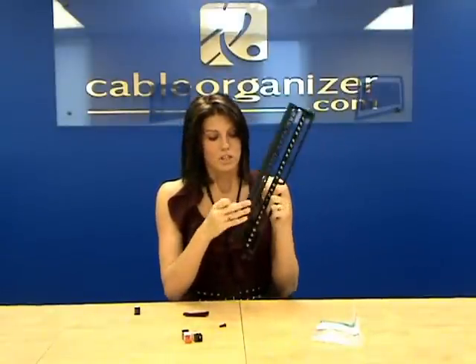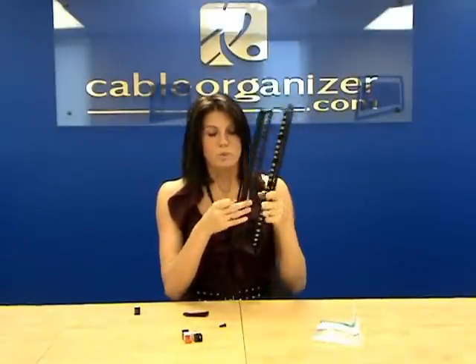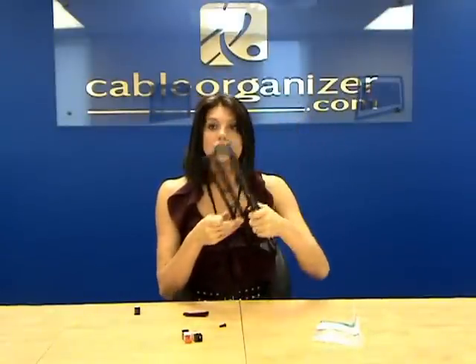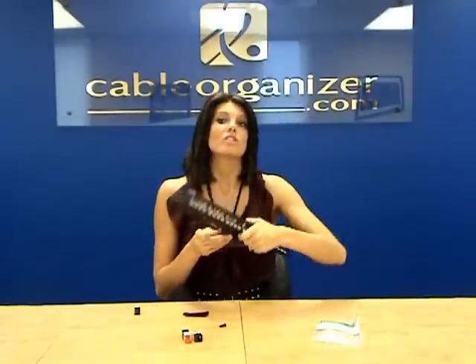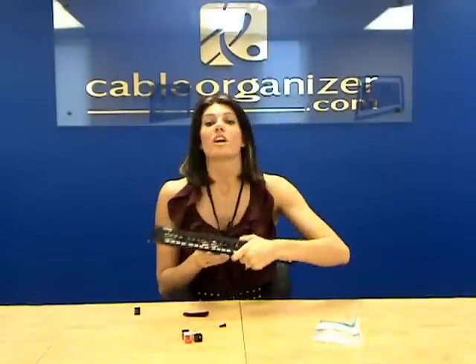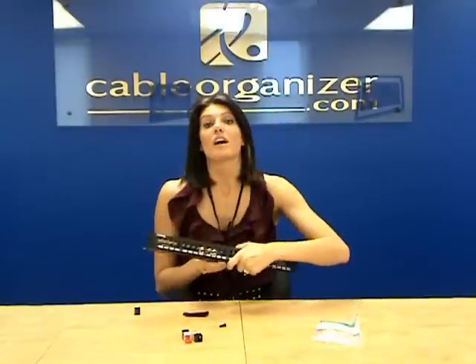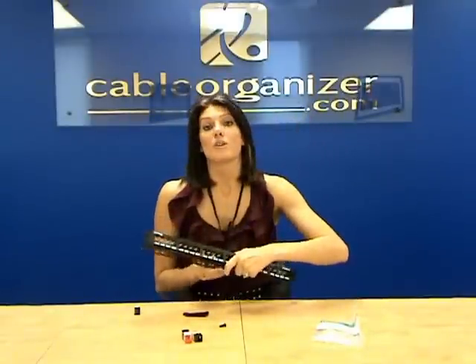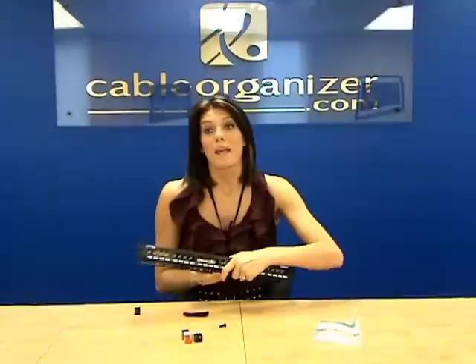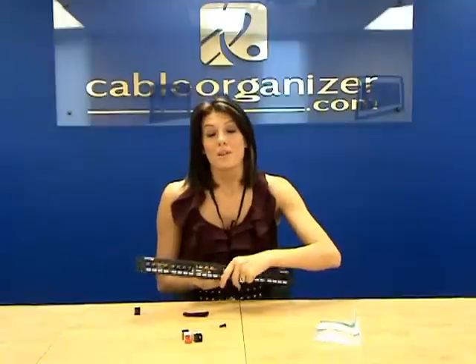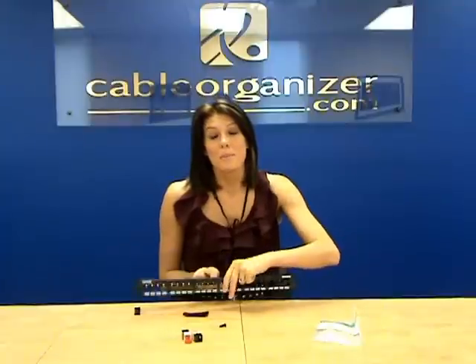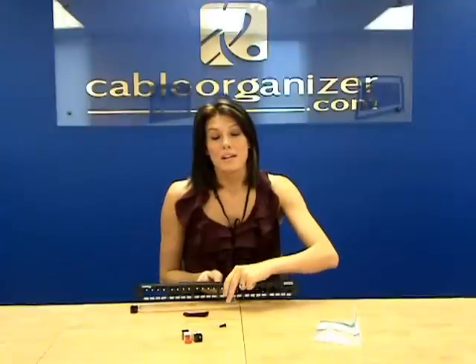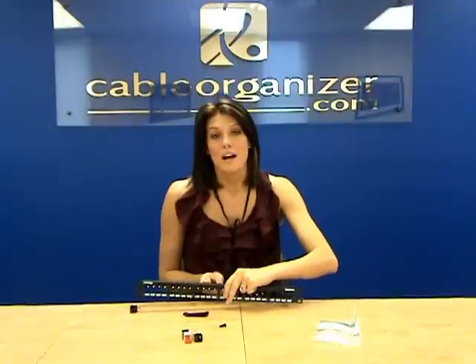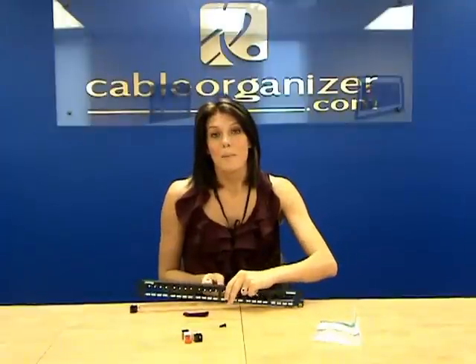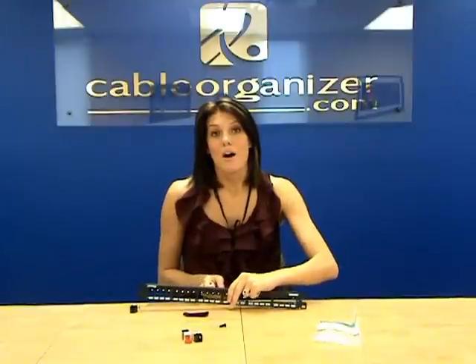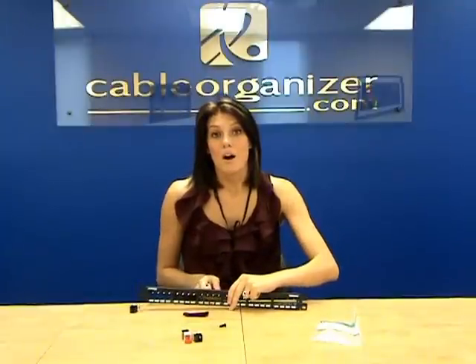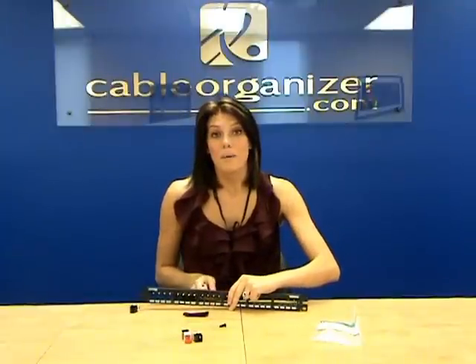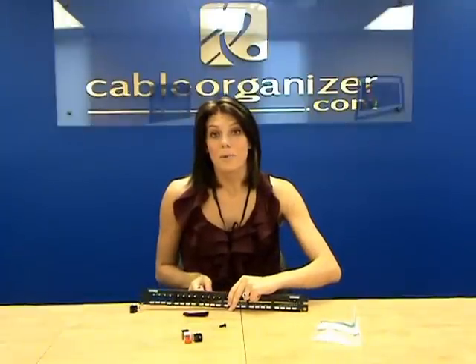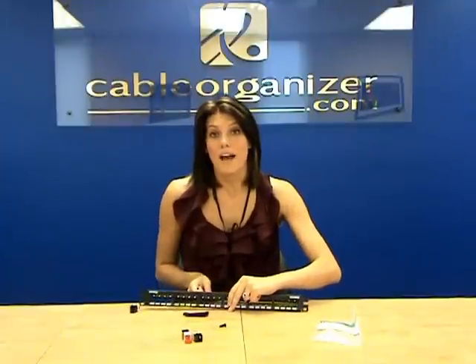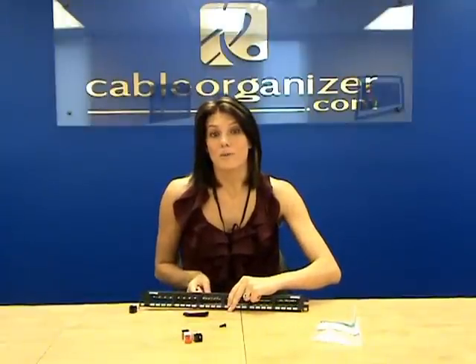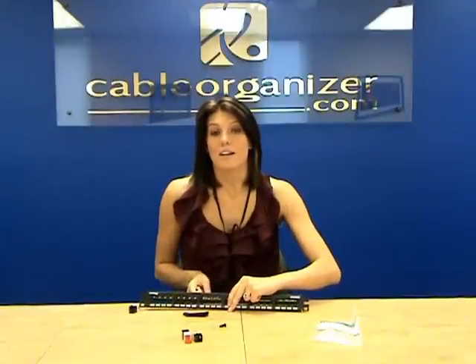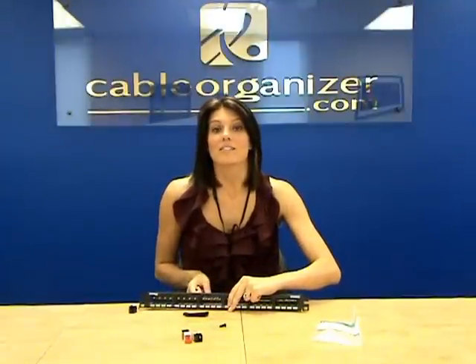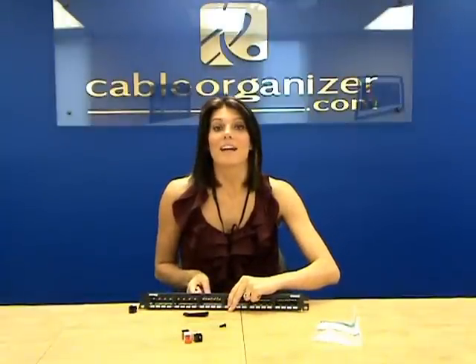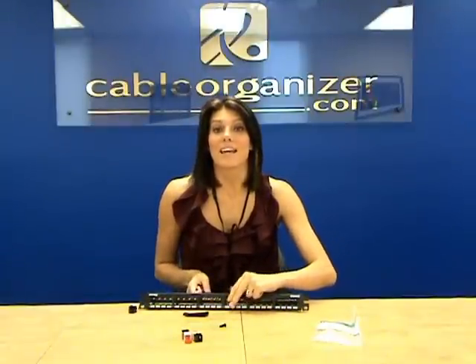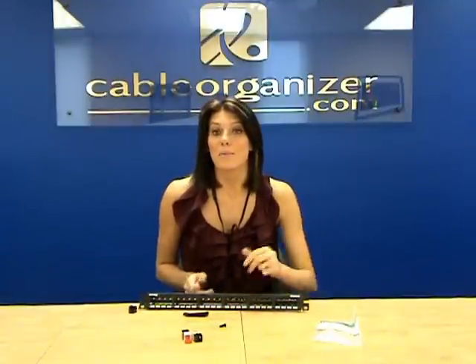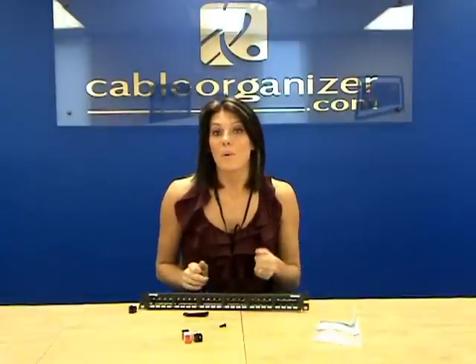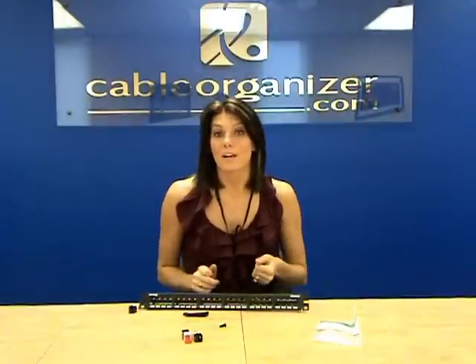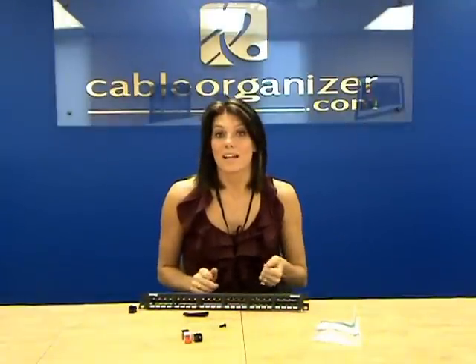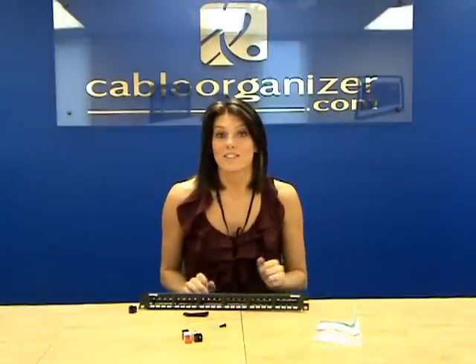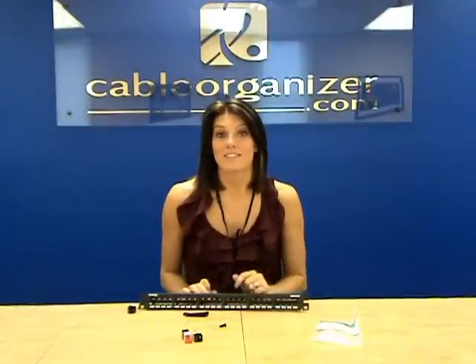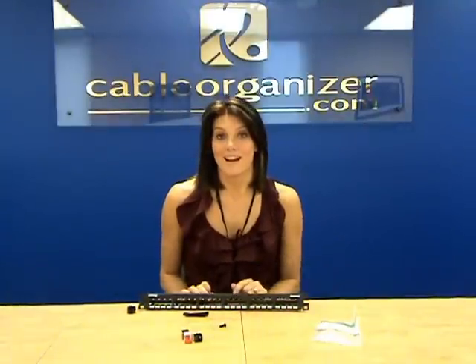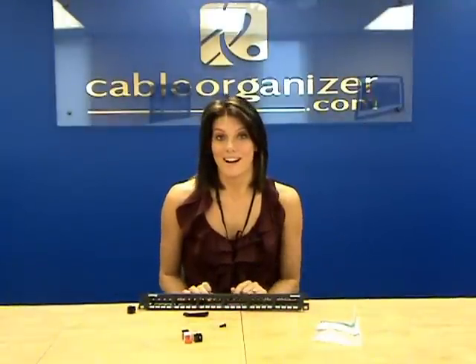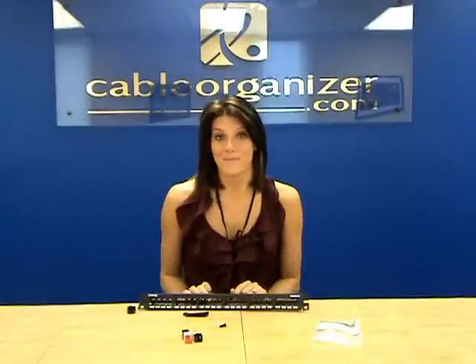So be sure to check out the Panduit Minicom all-metal patch panels at CableOrganizer.com.